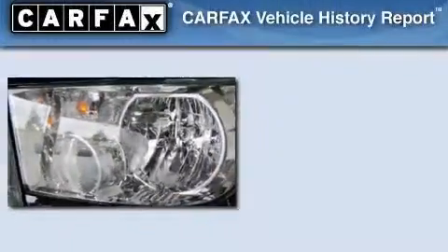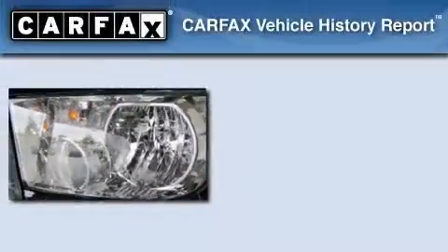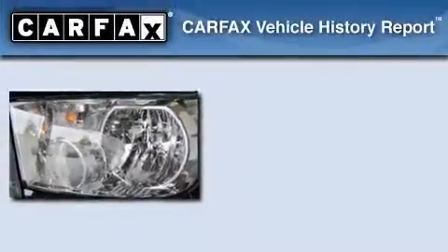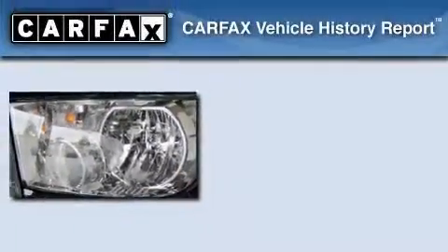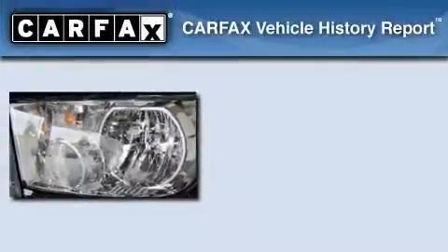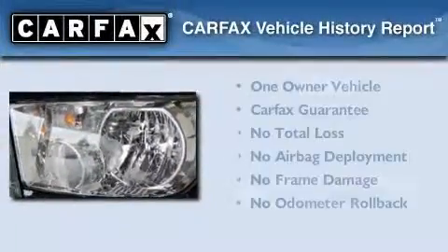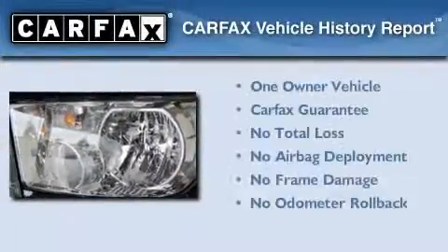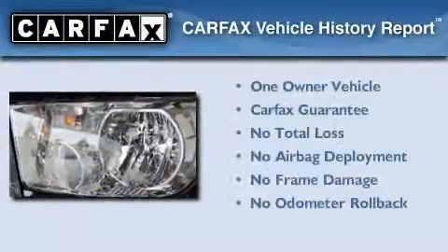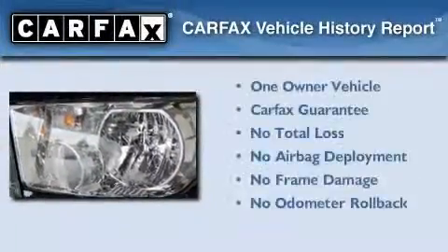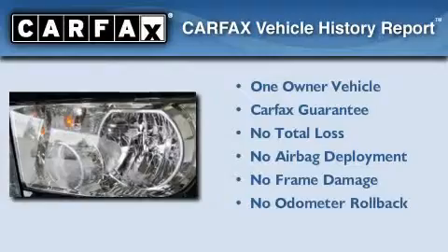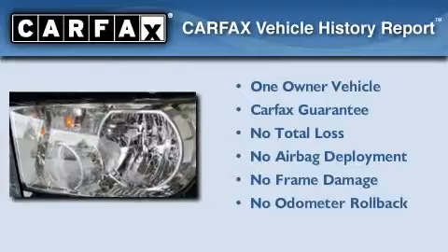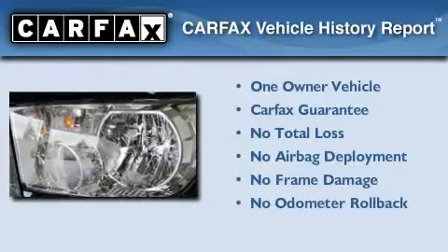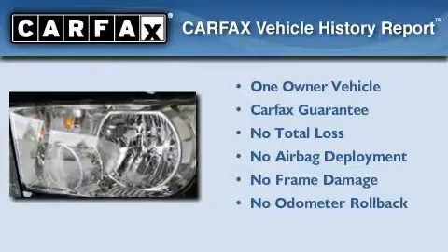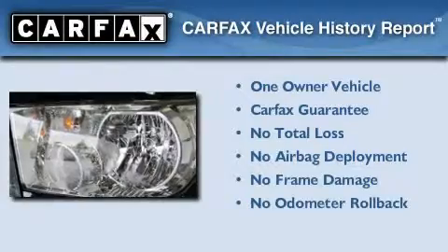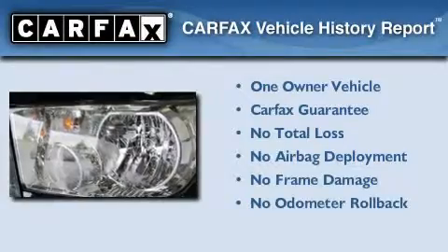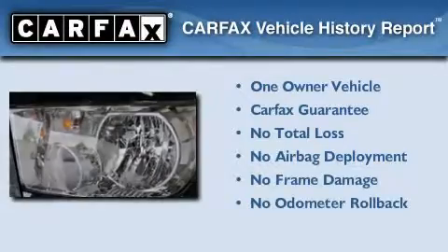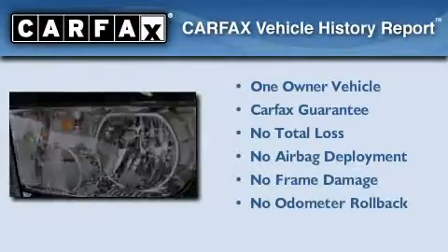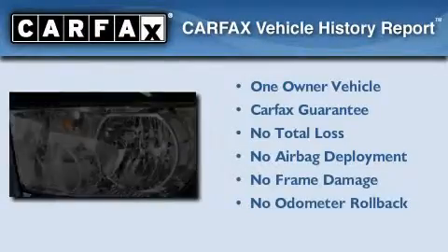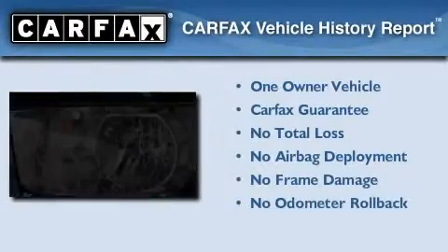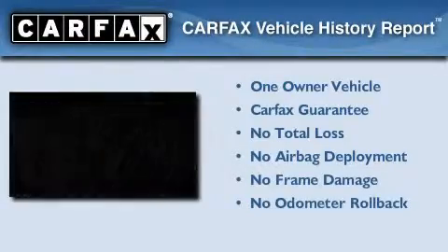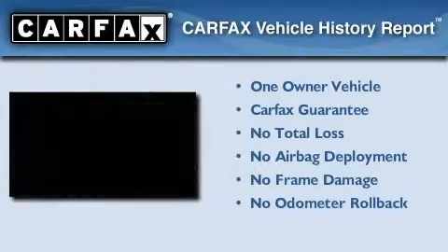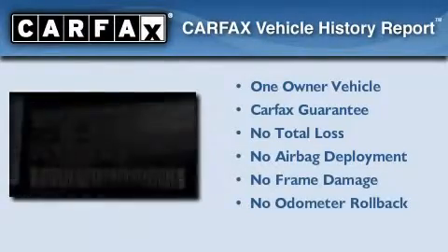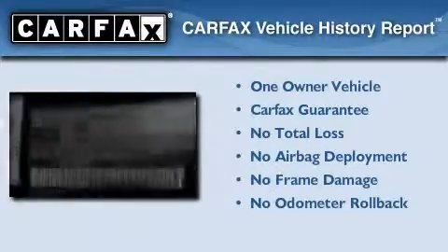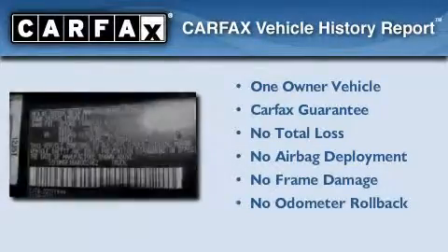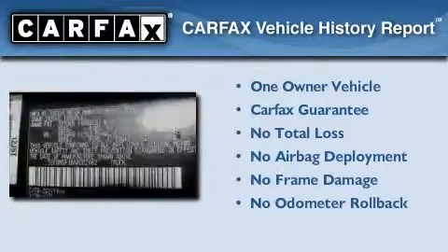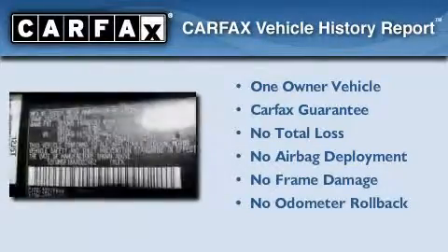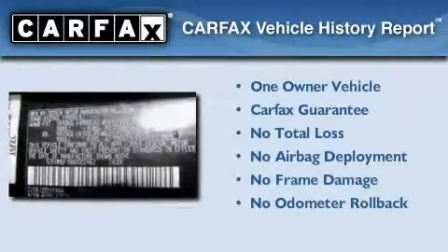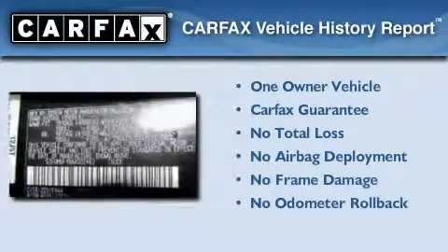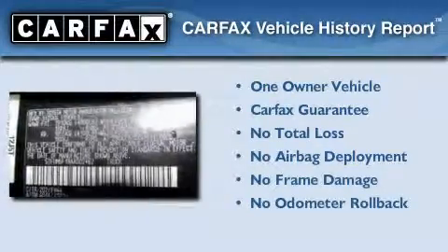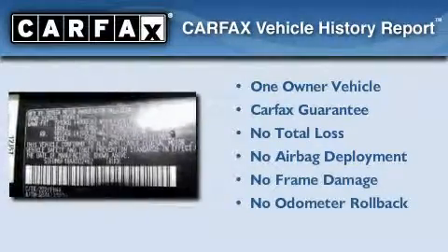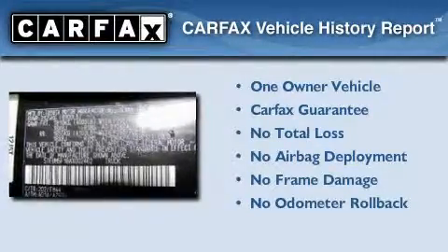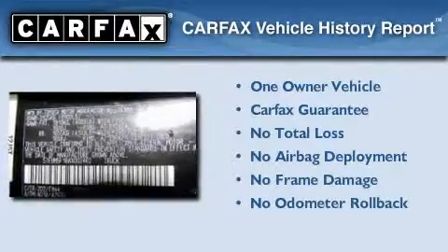This truck has had only one owner and it qualifies for the Carfax buyback guarantee.